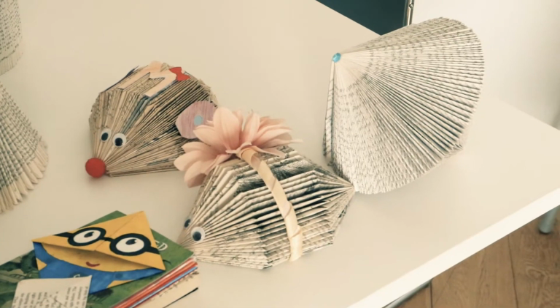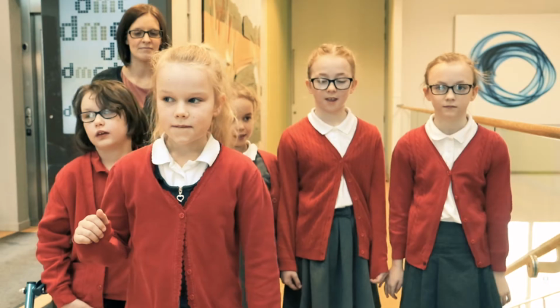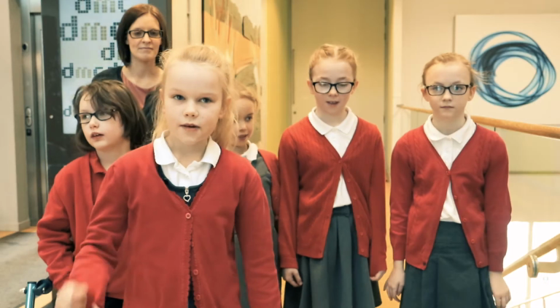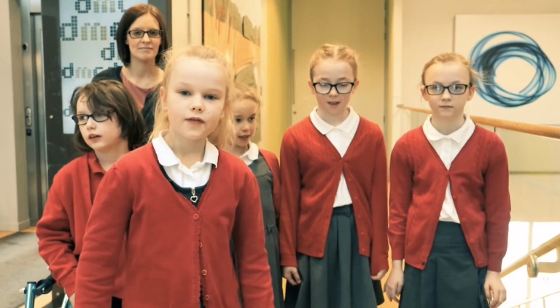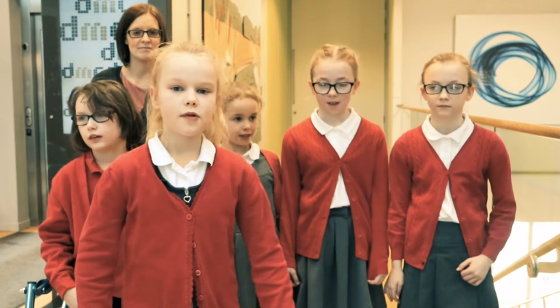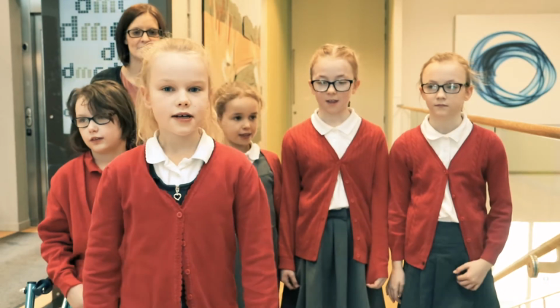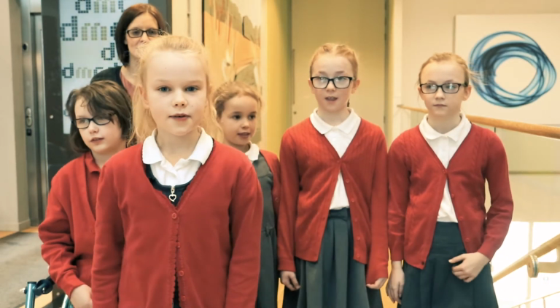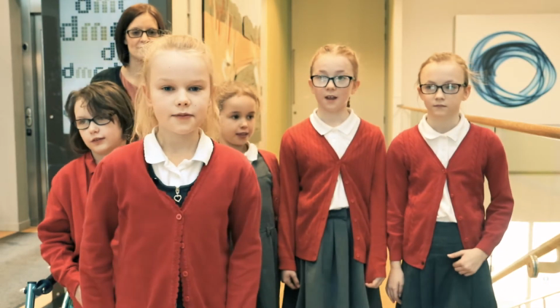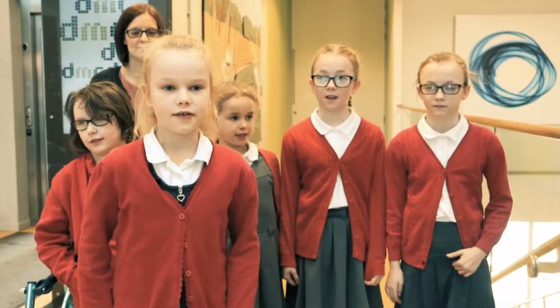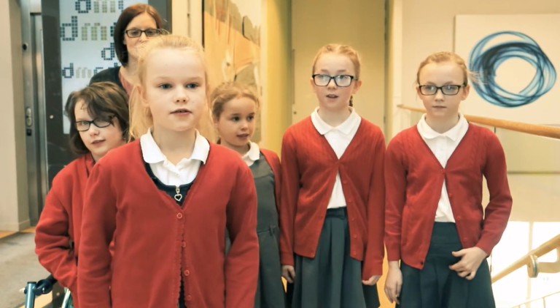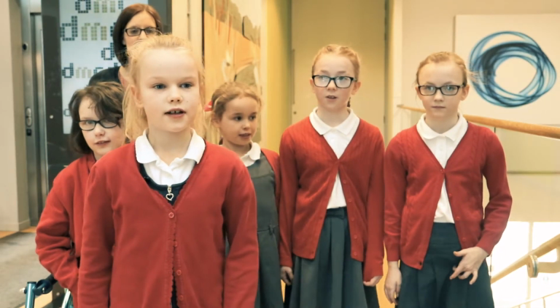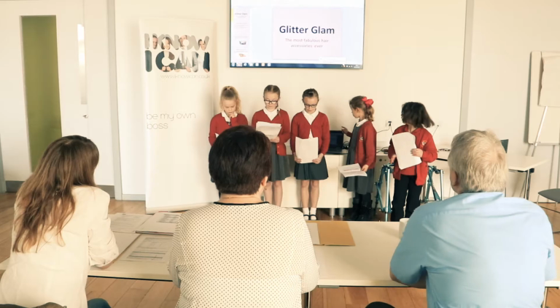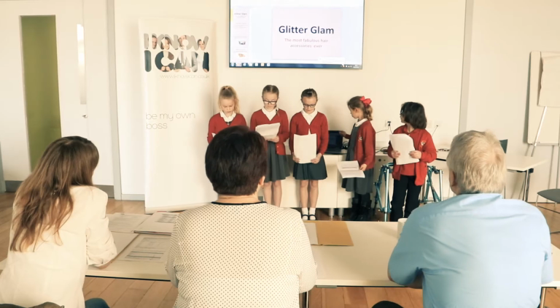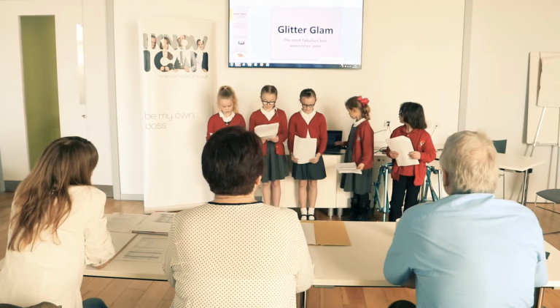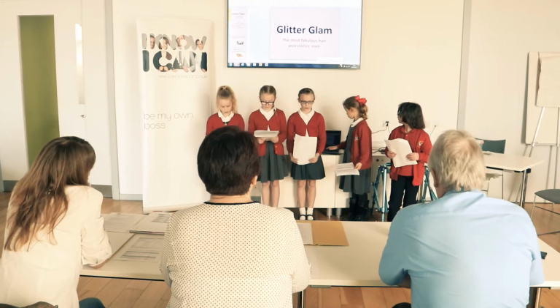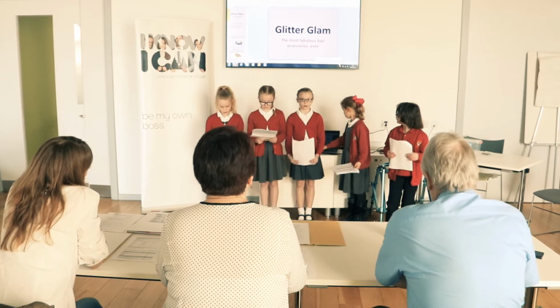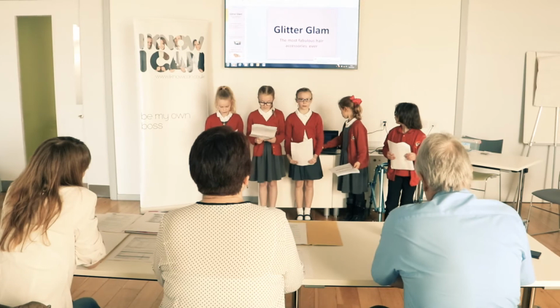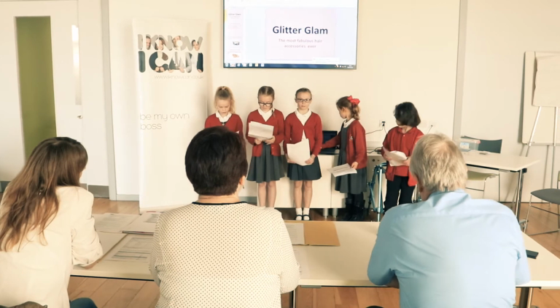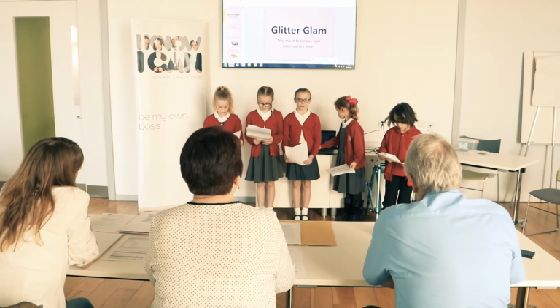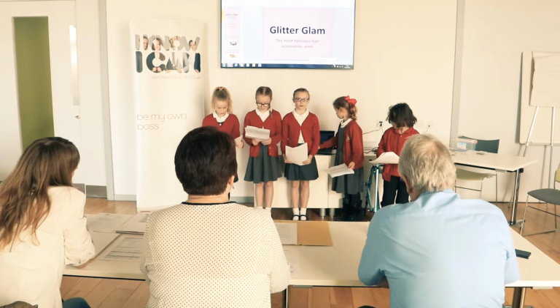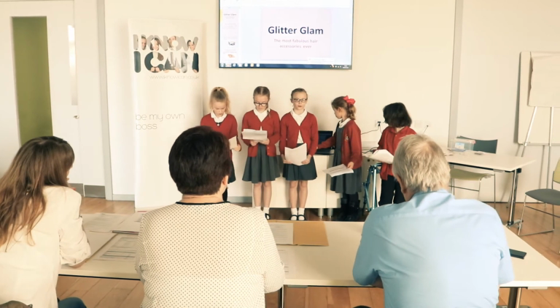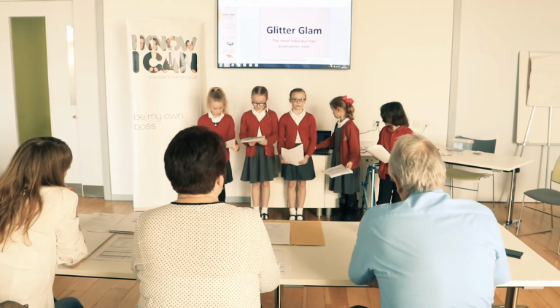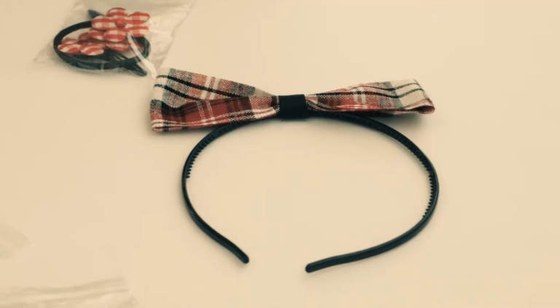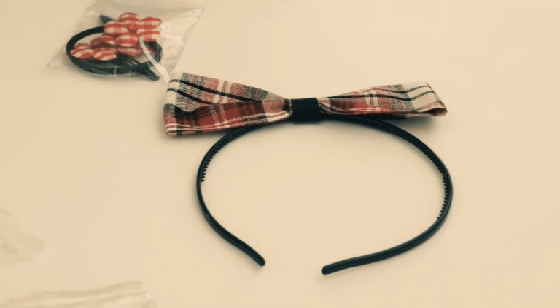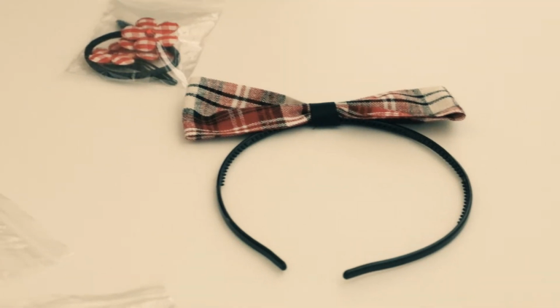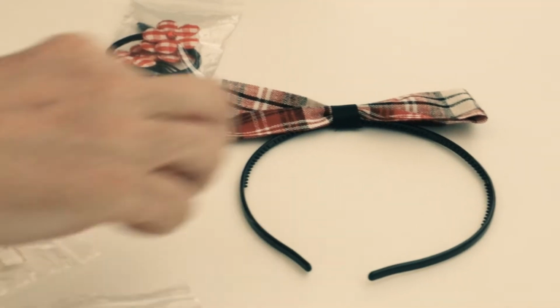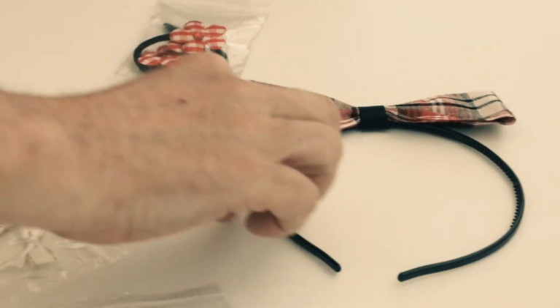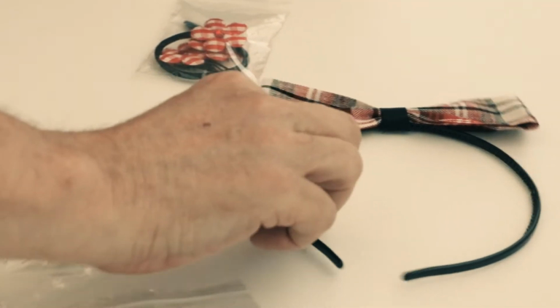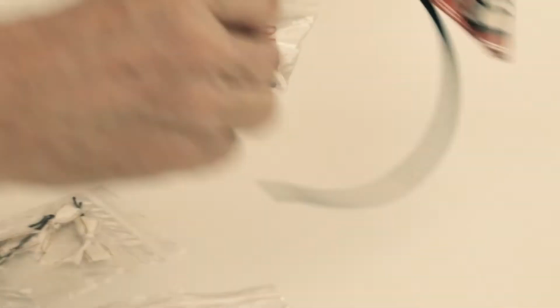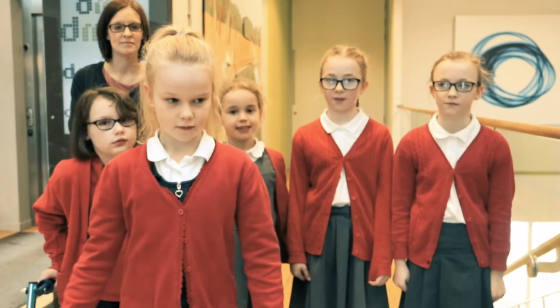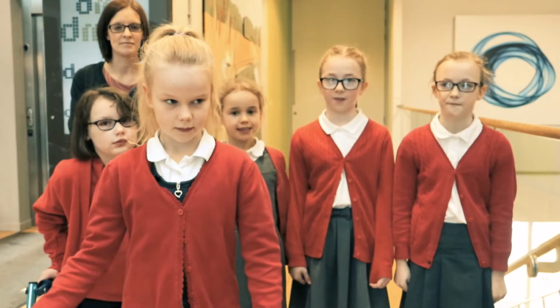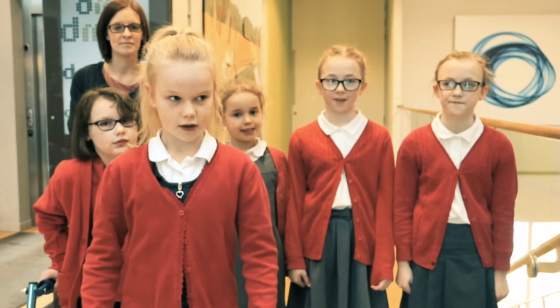We come from Wellgate Primary School. We thought of hair accessories — girls our age like them and adults love them too.